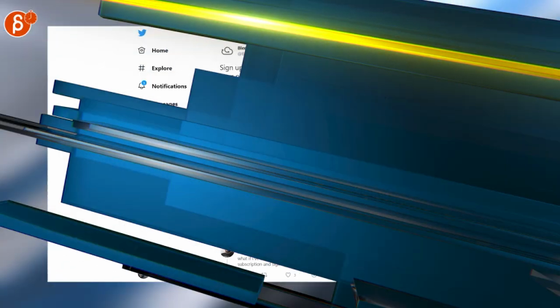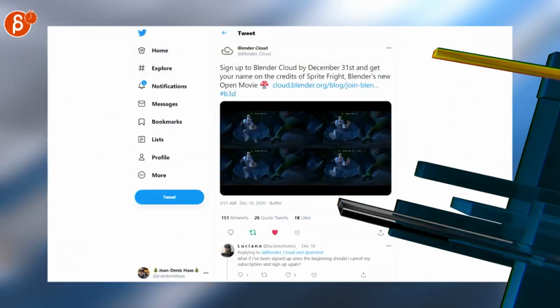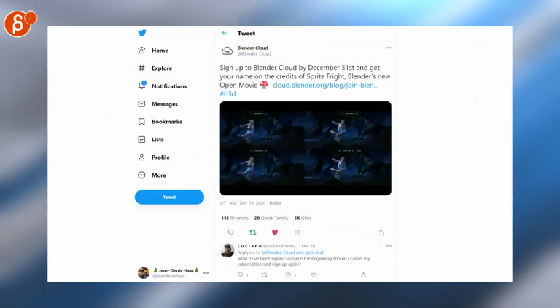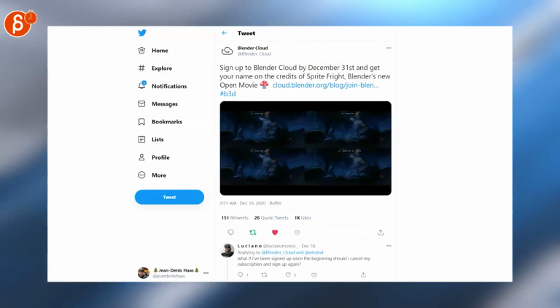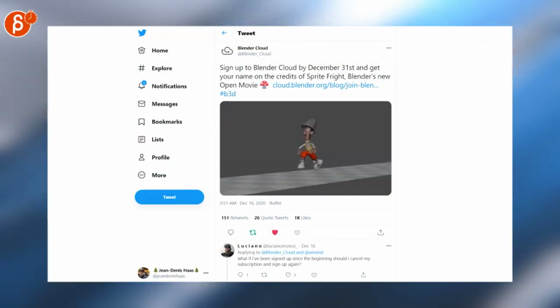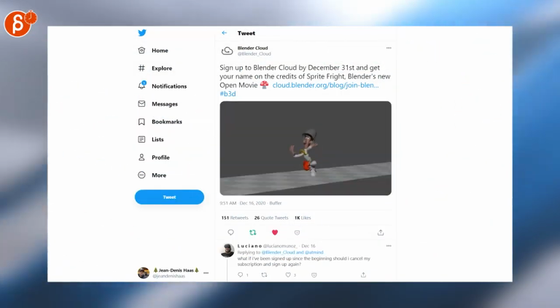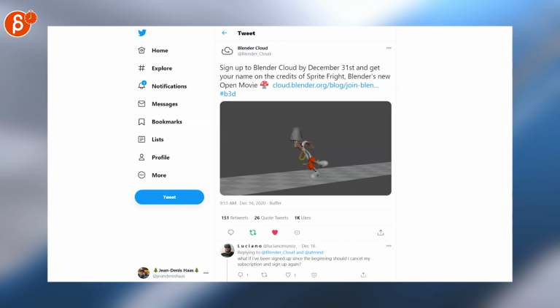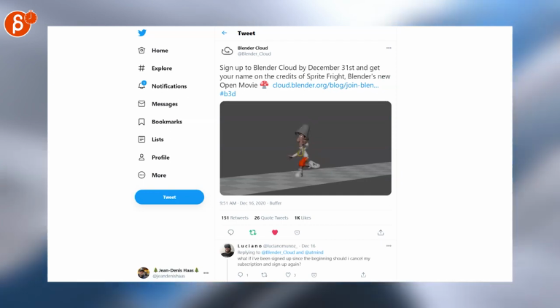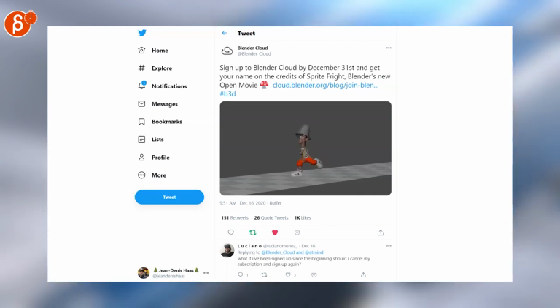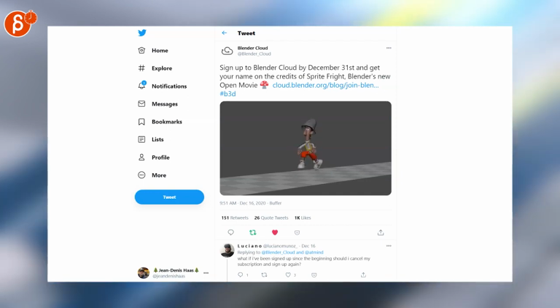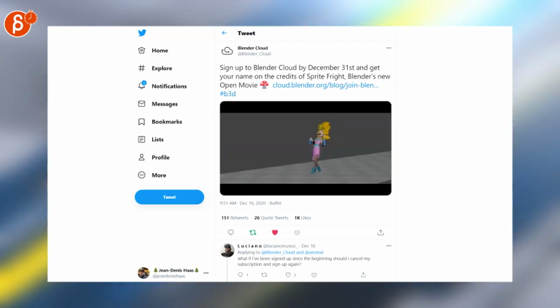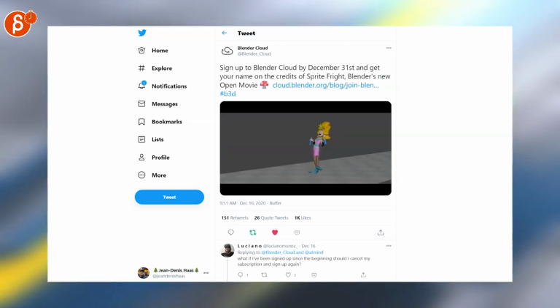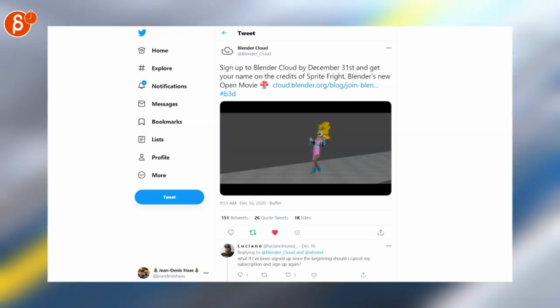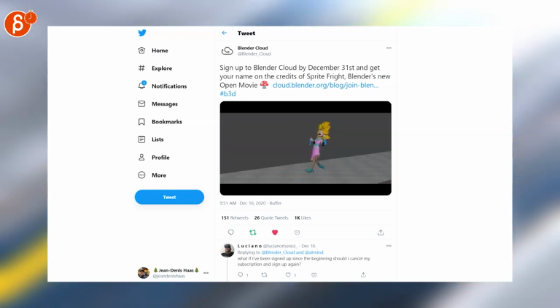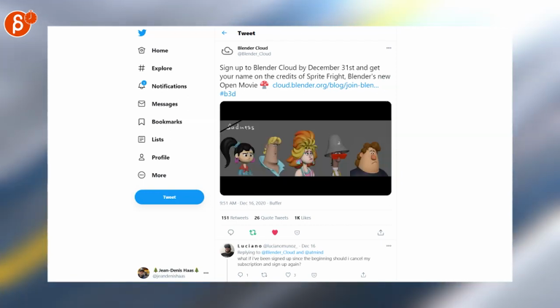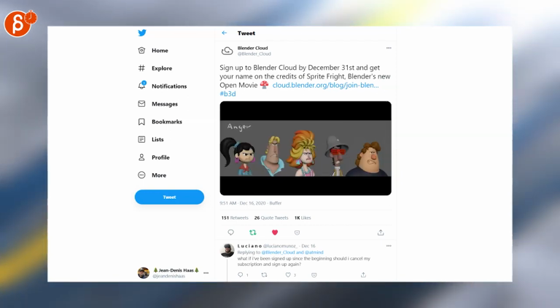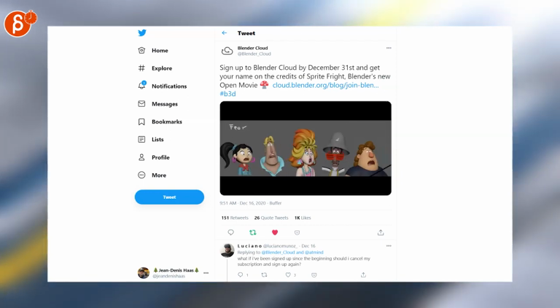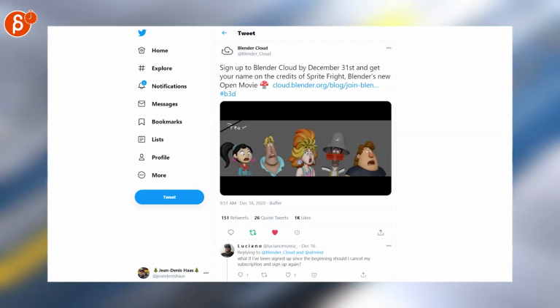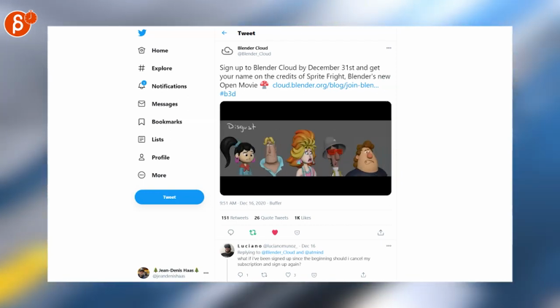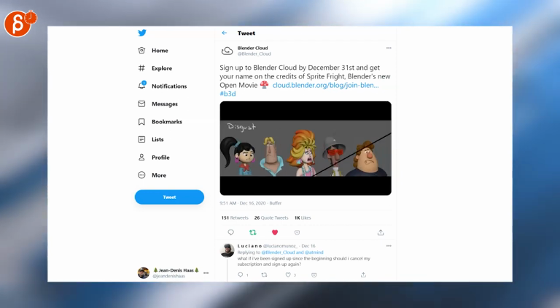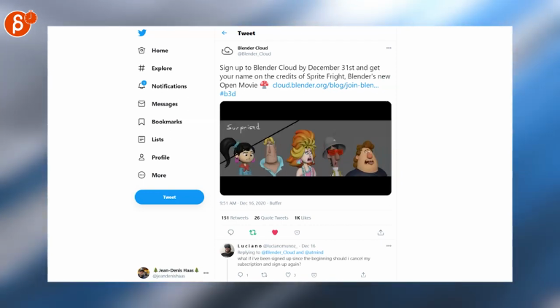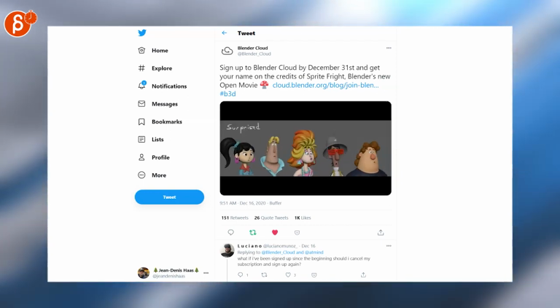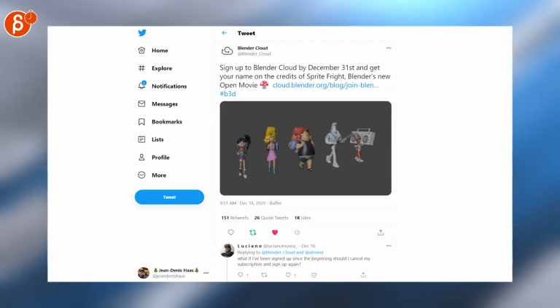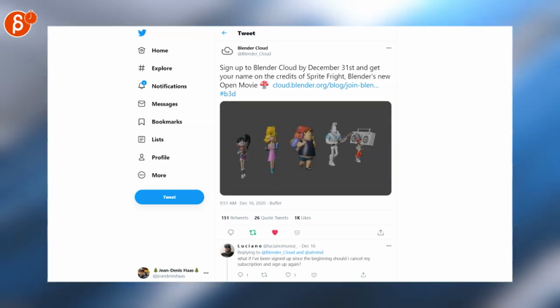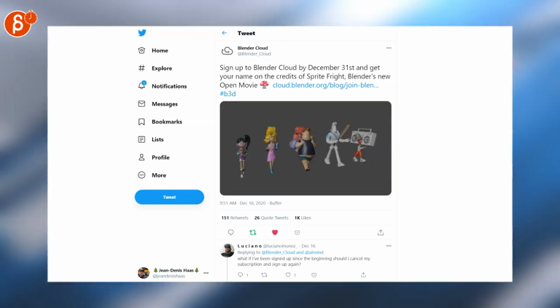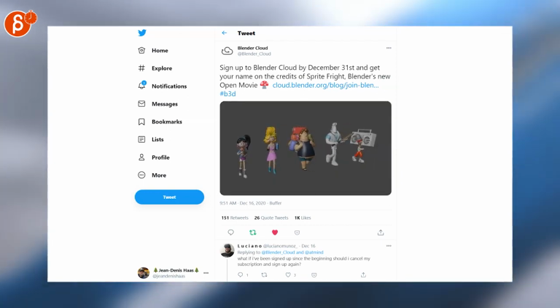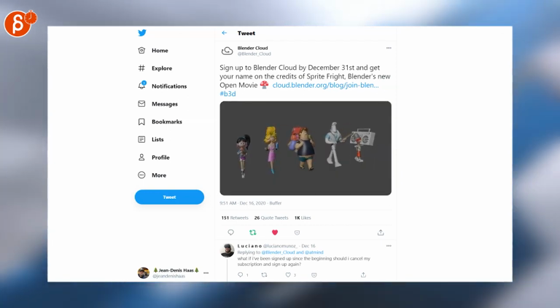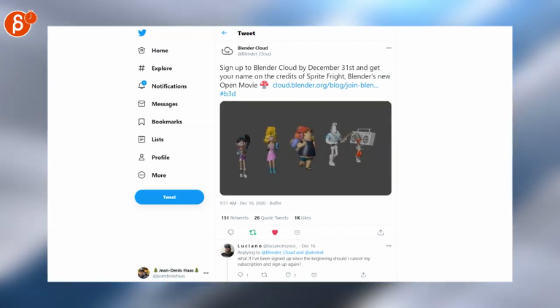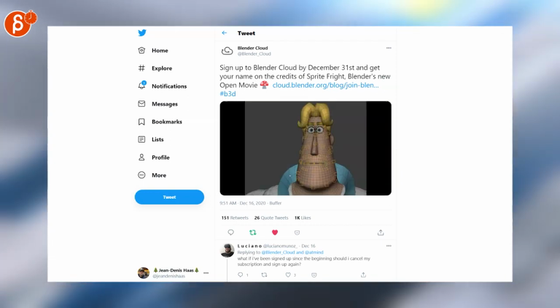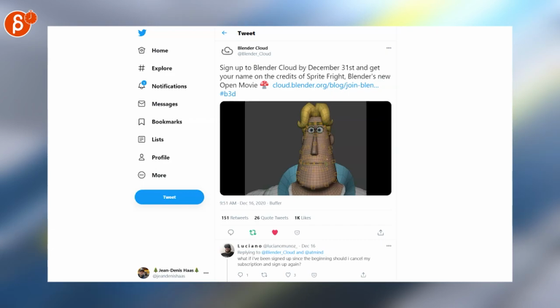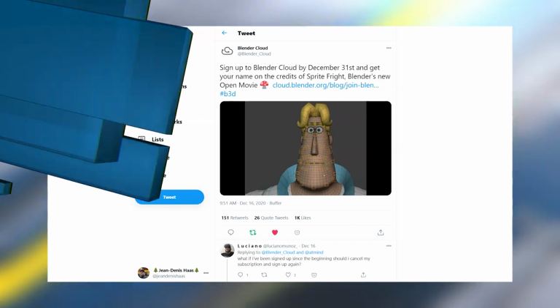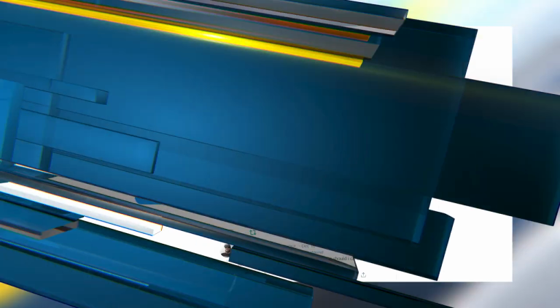You can sign up for Blended Club by December 31st, but I'm posting this for these awesome animation tests. Look at that — so cute, so awesome.